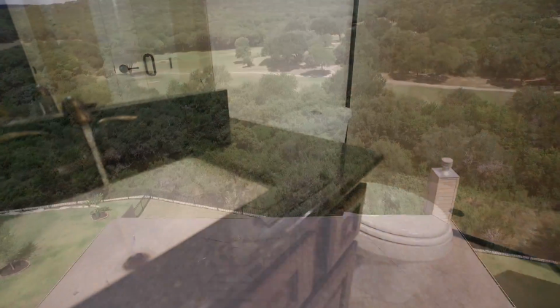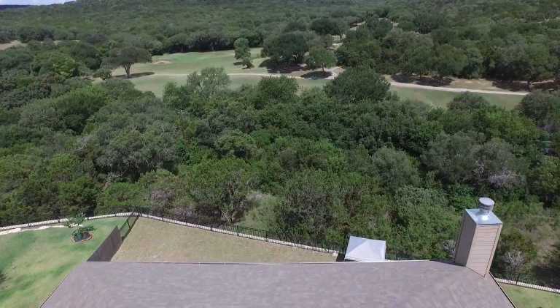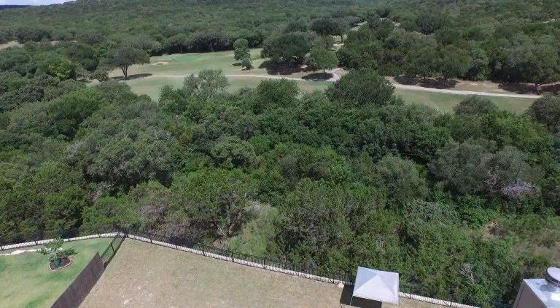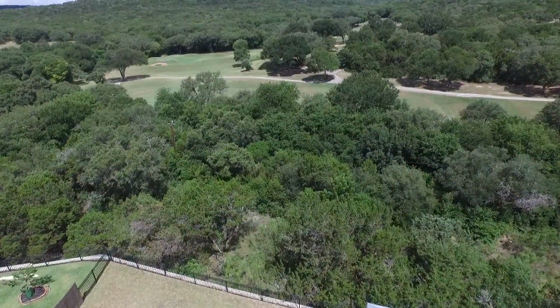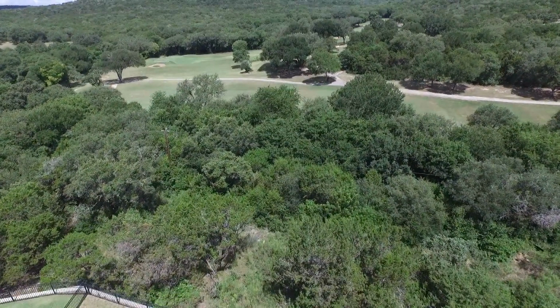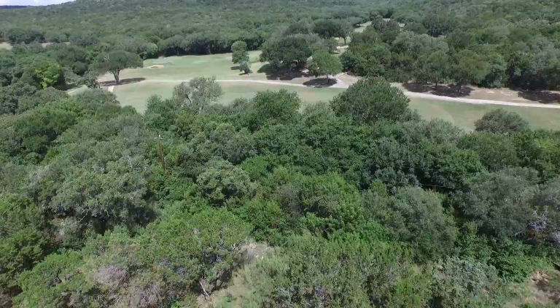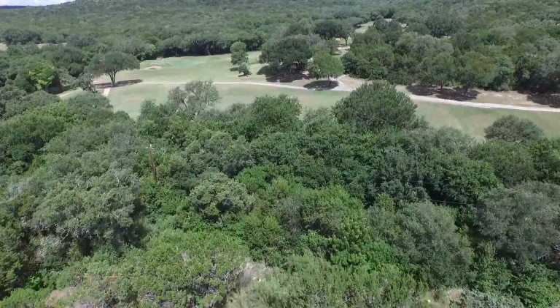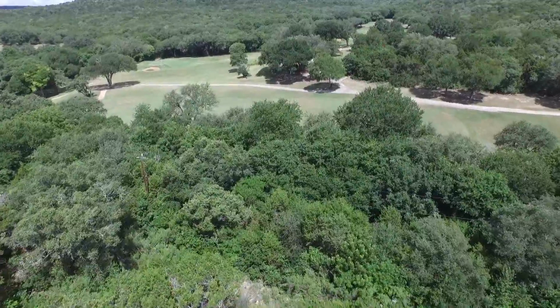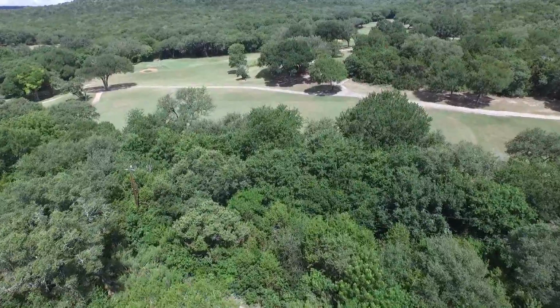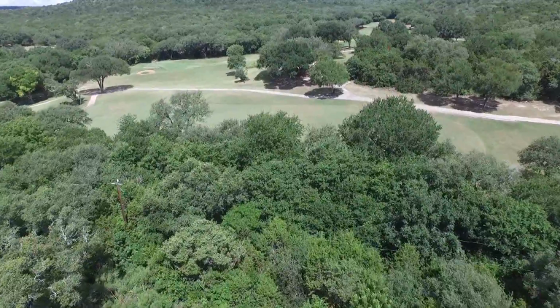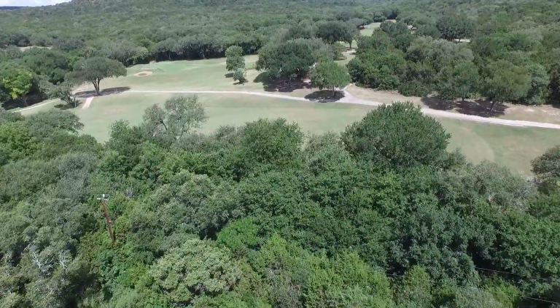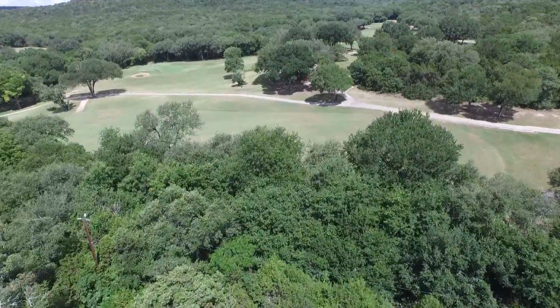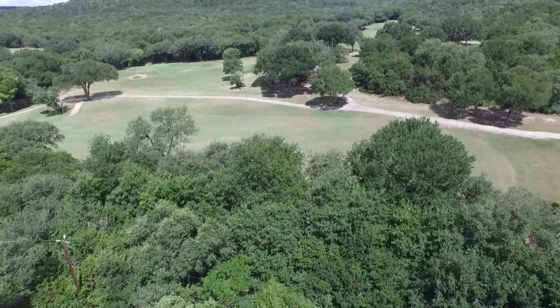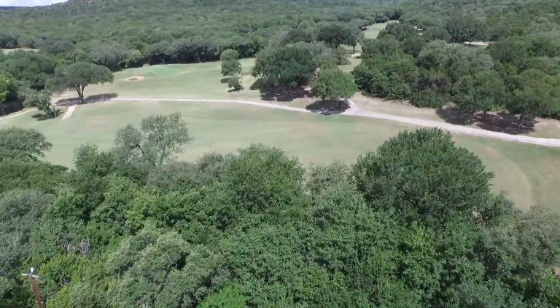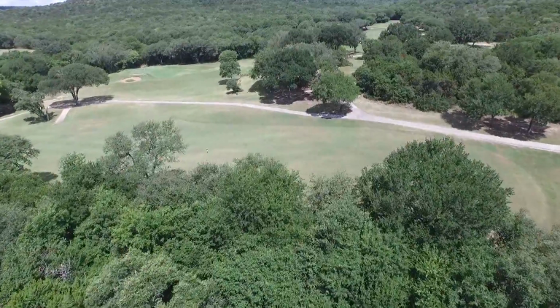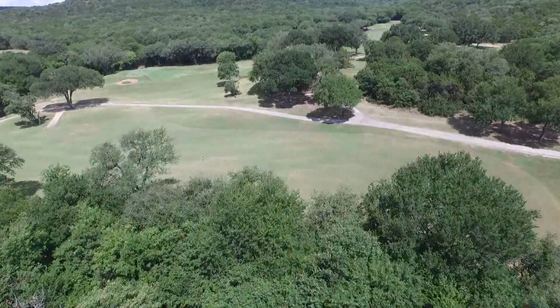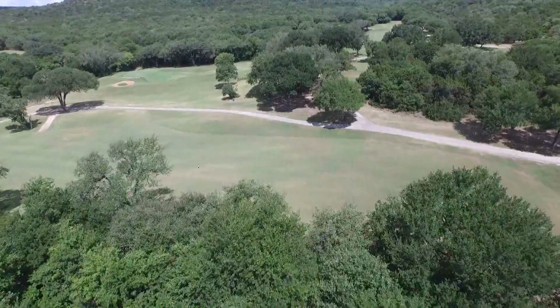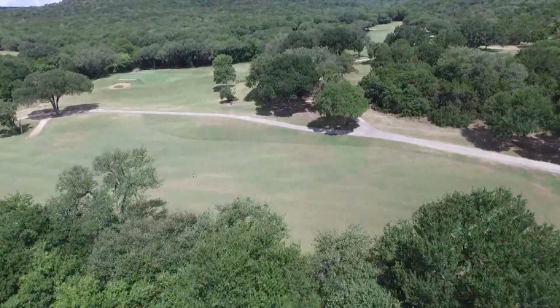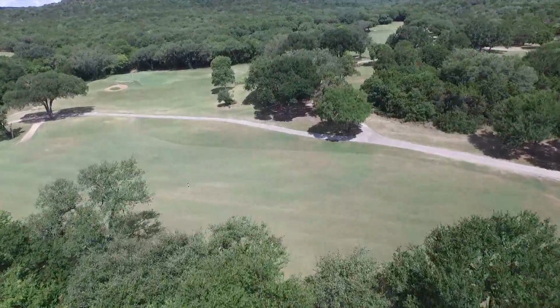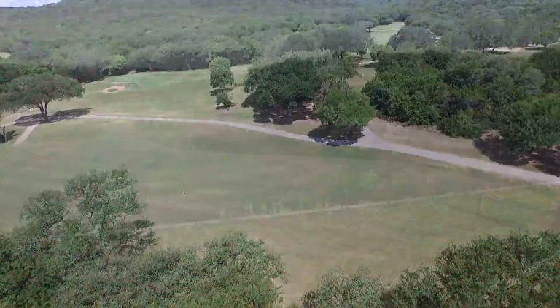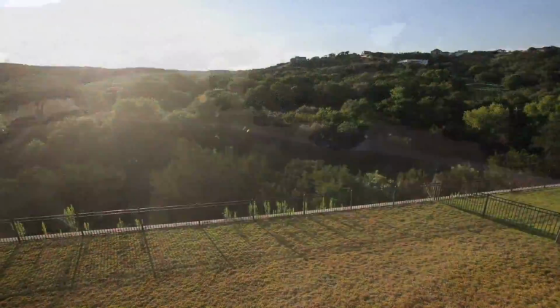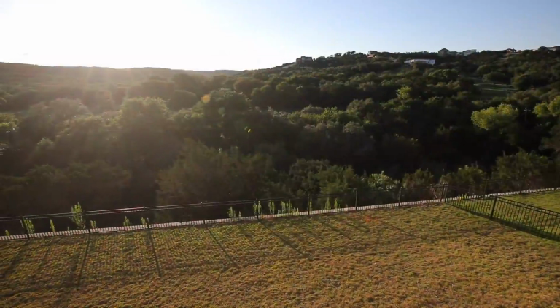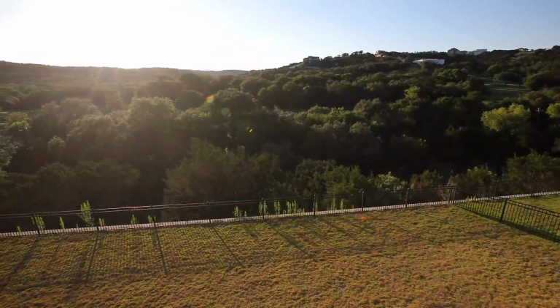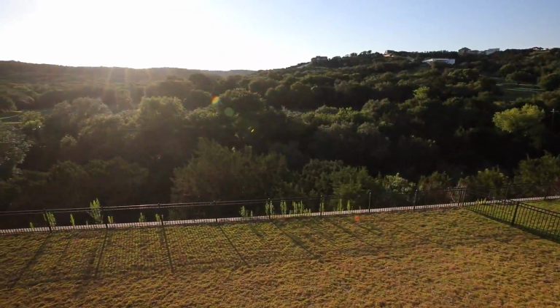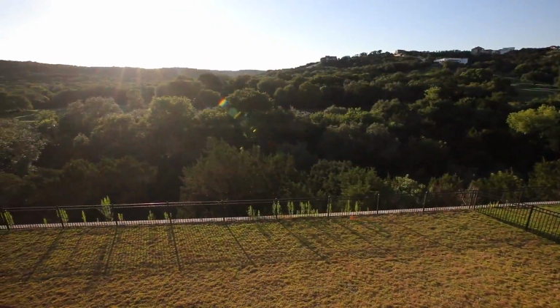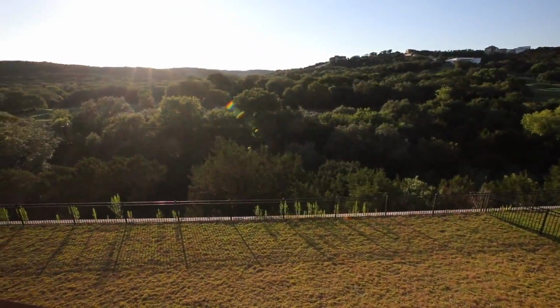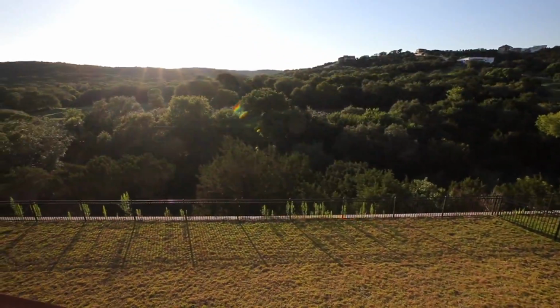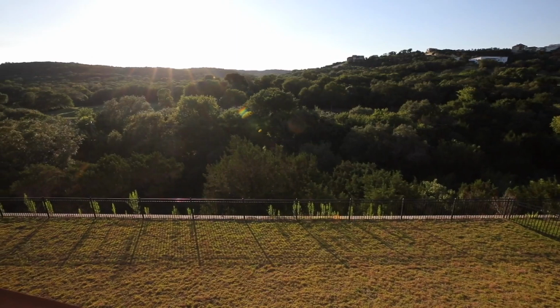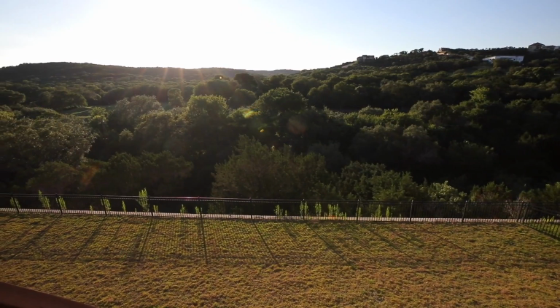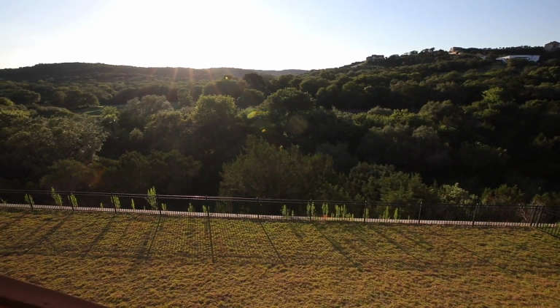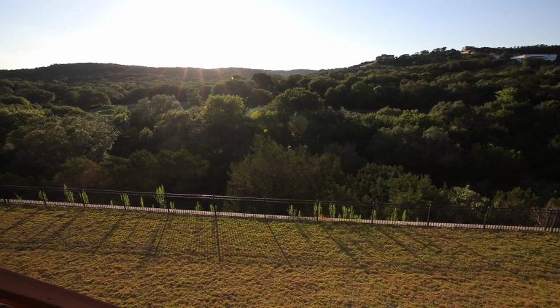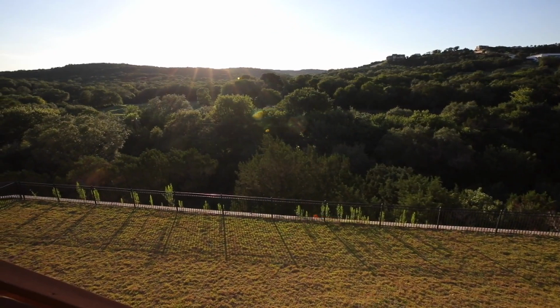This amazing home backs up to Cedar Creek Golf Course, more importantly offering memories of countless sunsets over Rancho Diana.